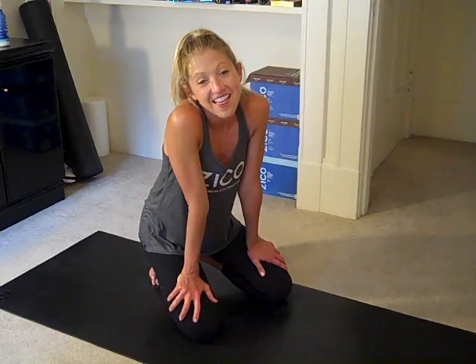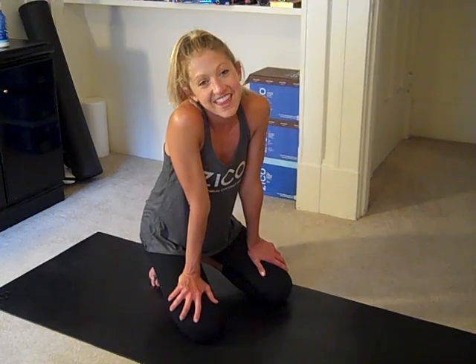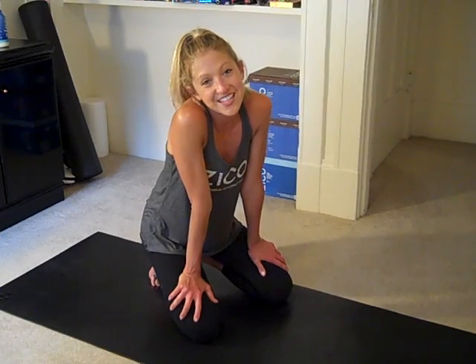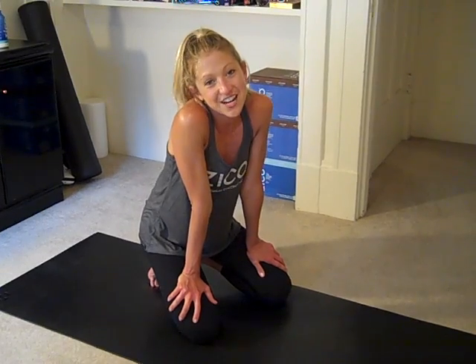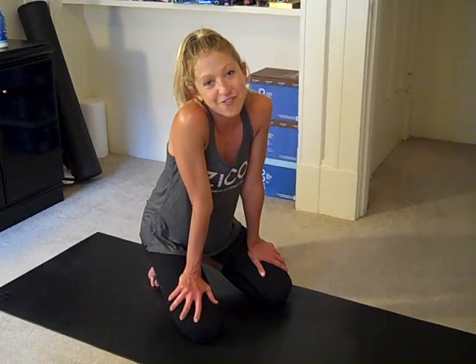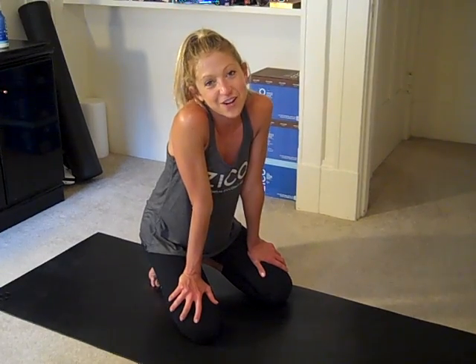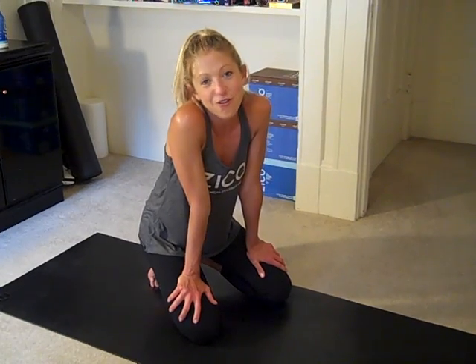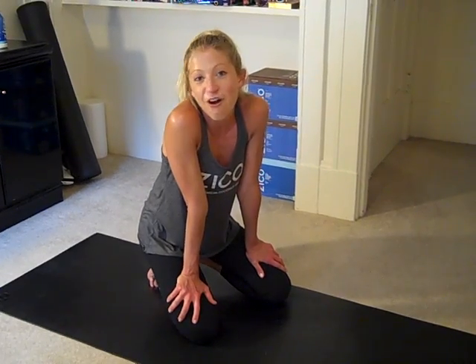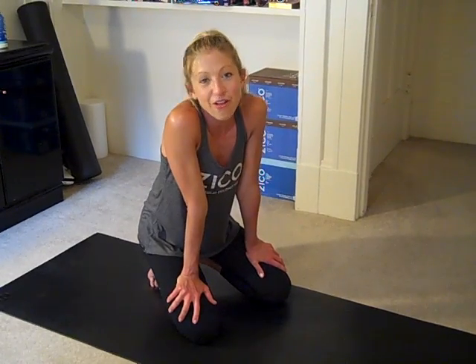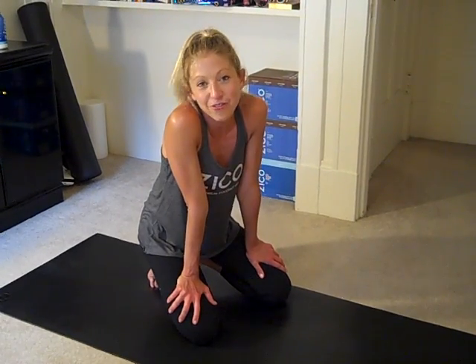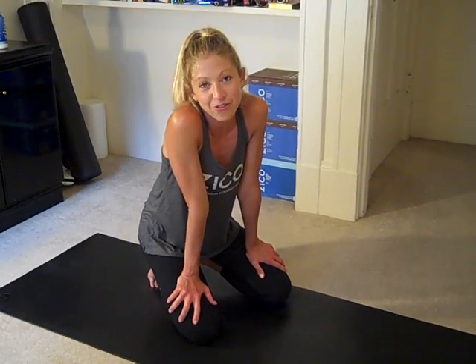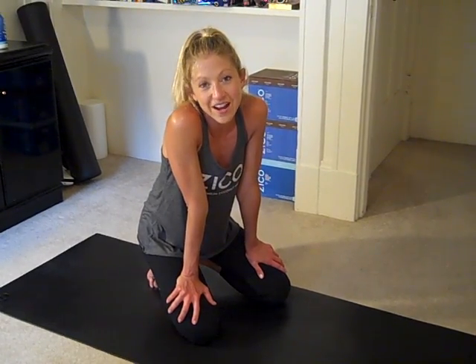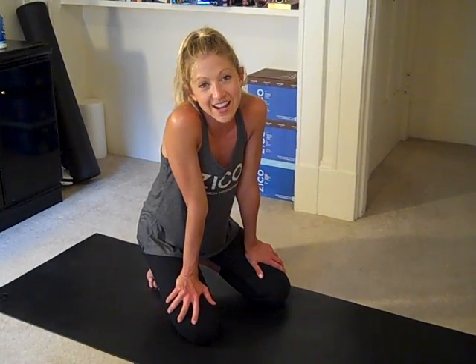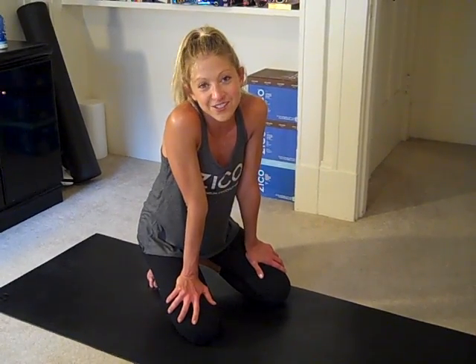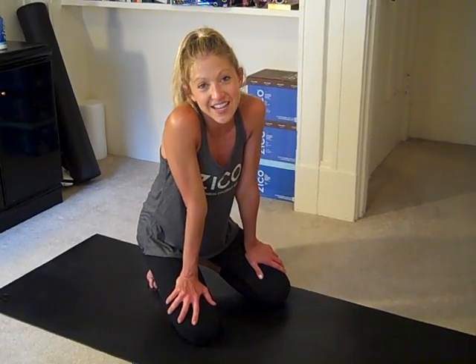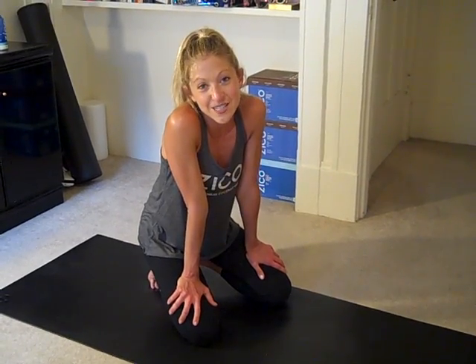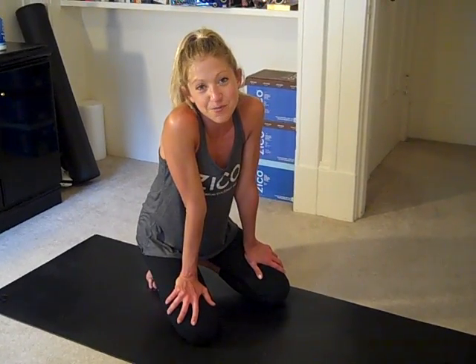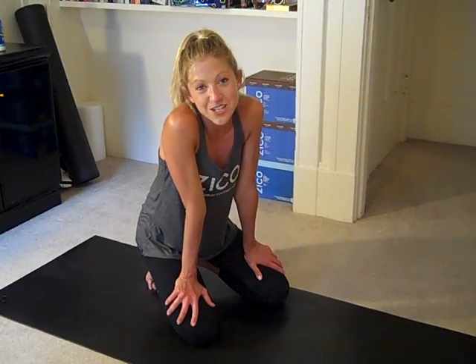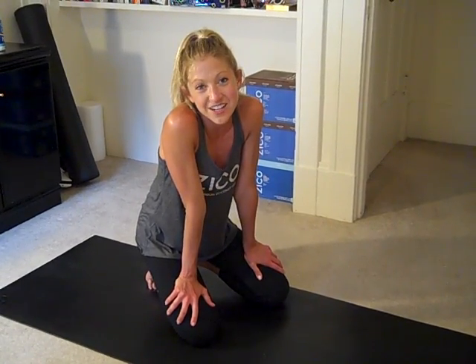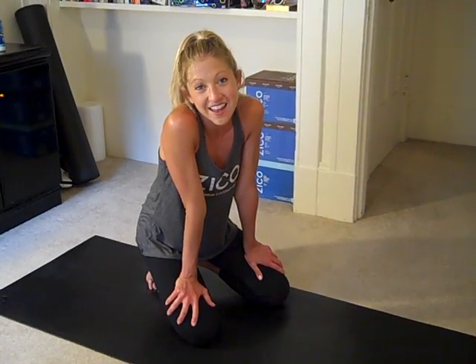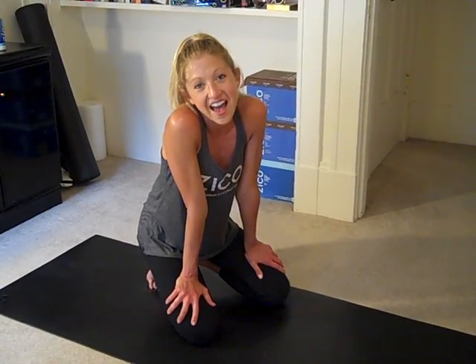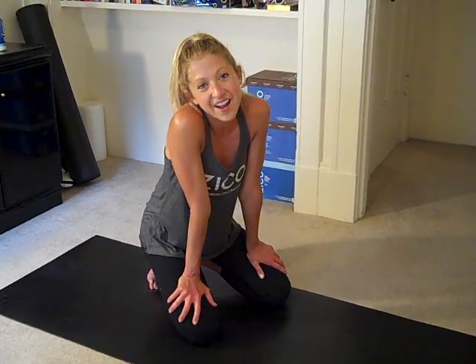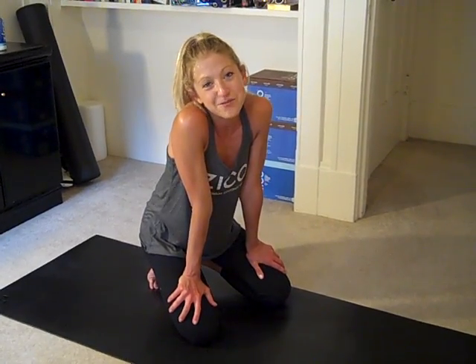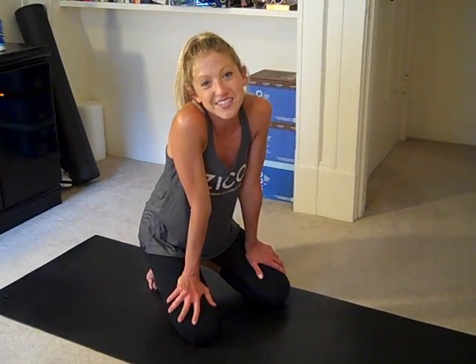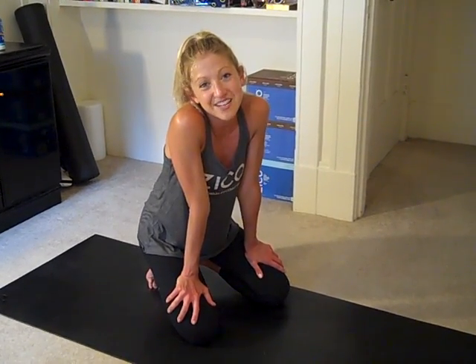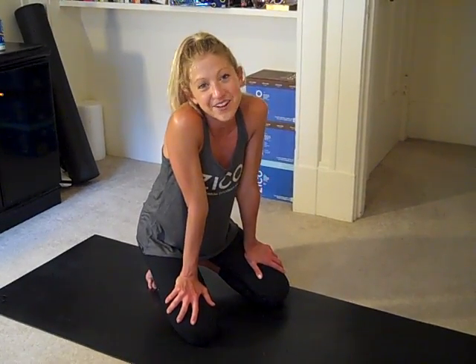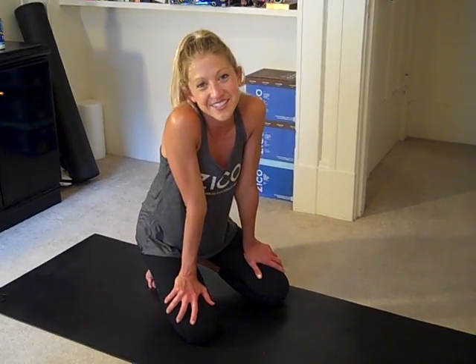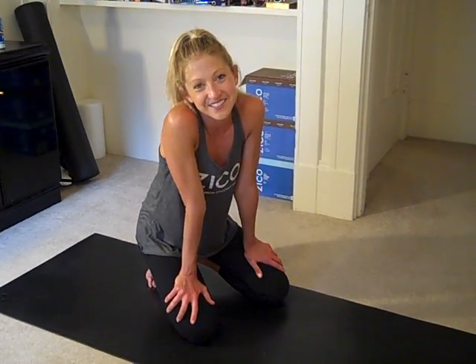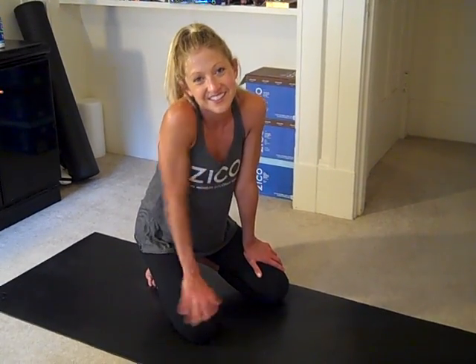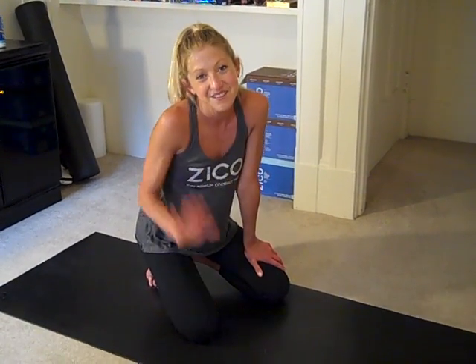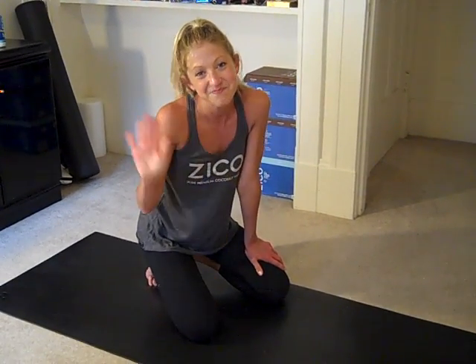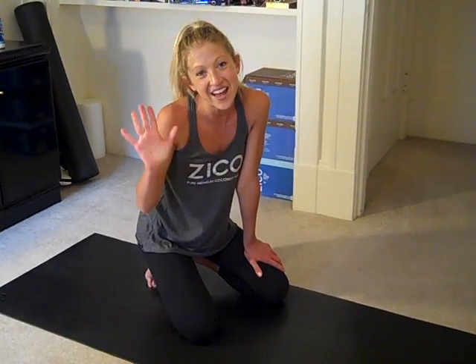Thanks Jane Fonda for all of the great exercise inspiration. I hope to see you all soon. Bye.